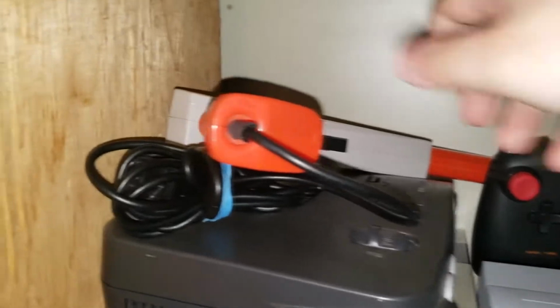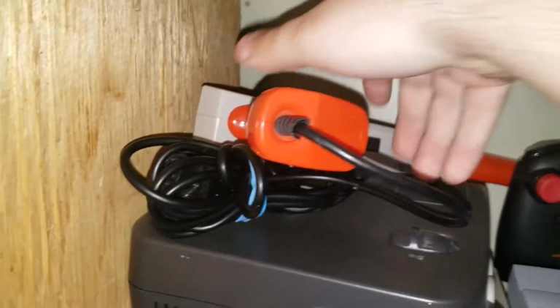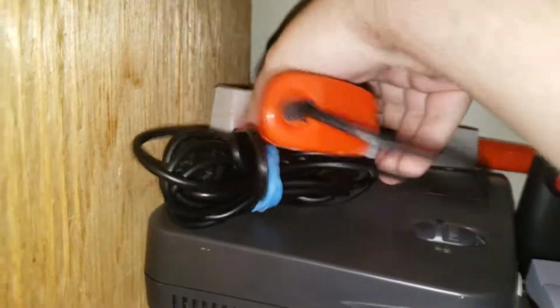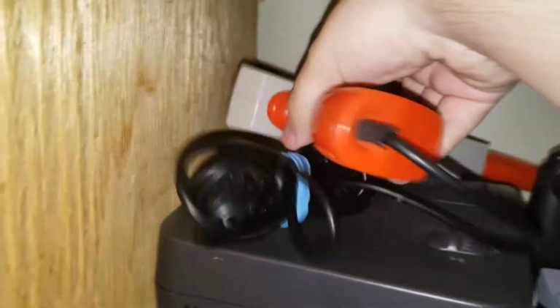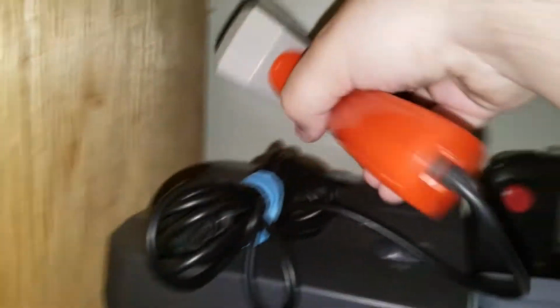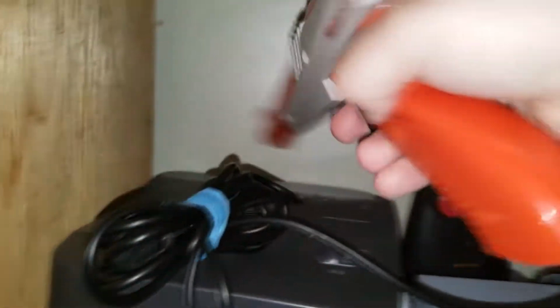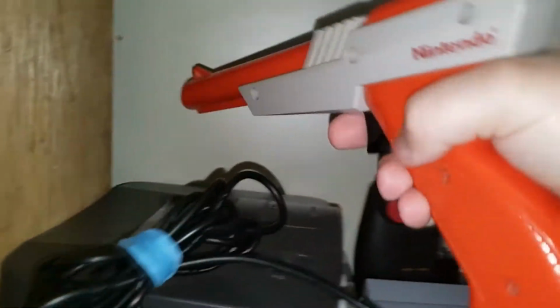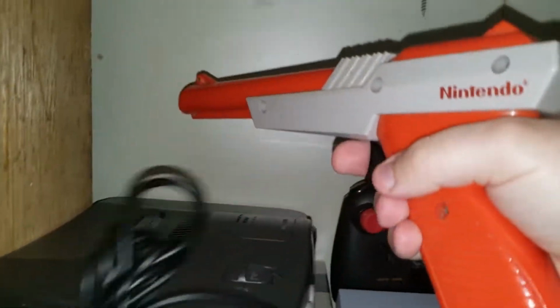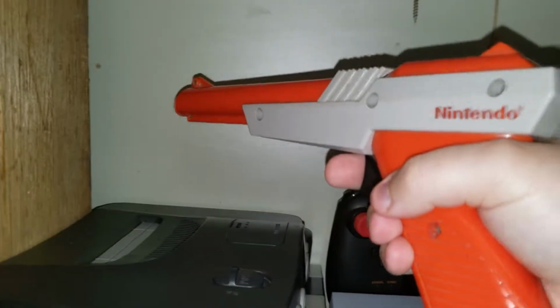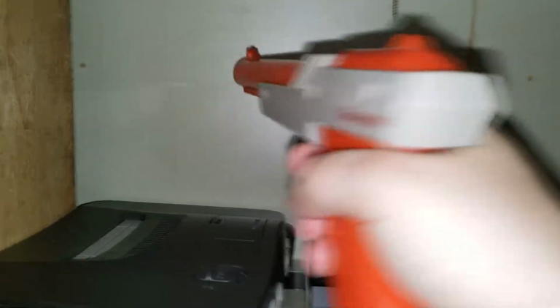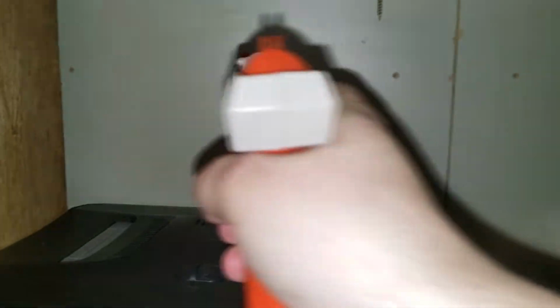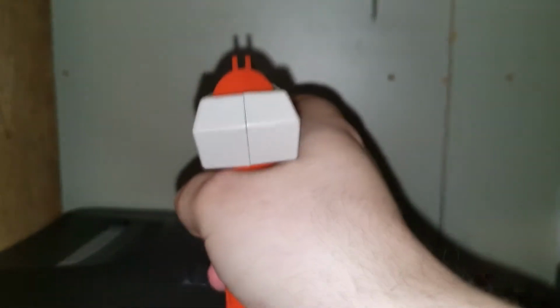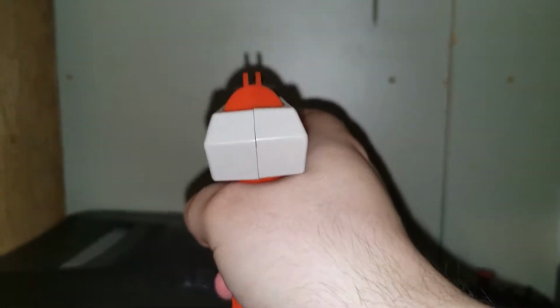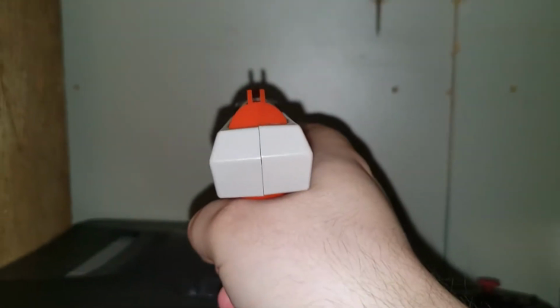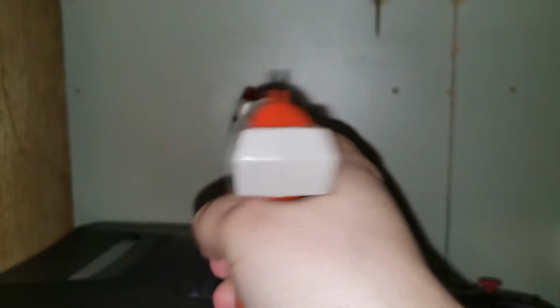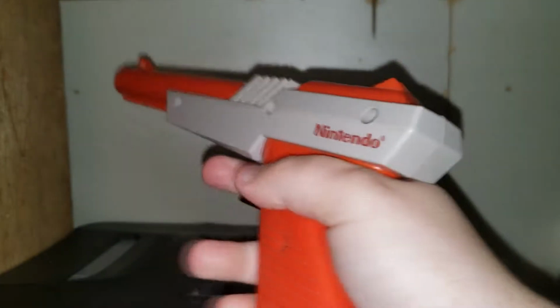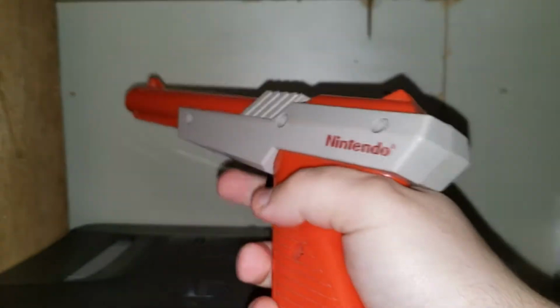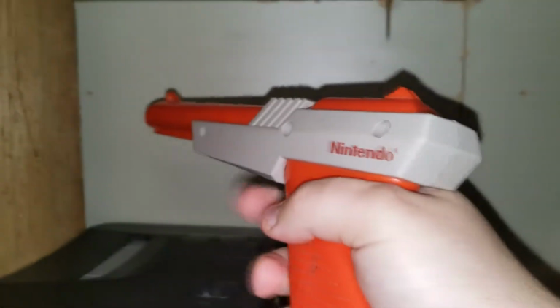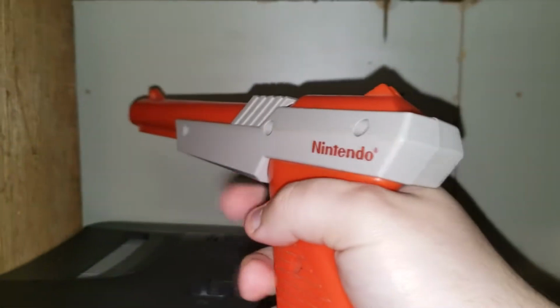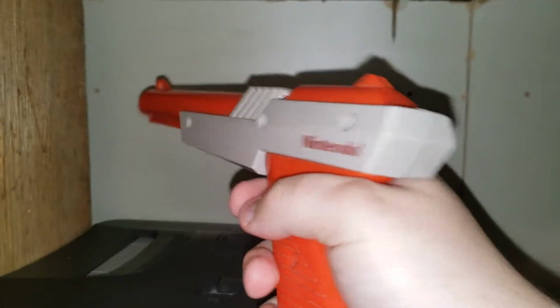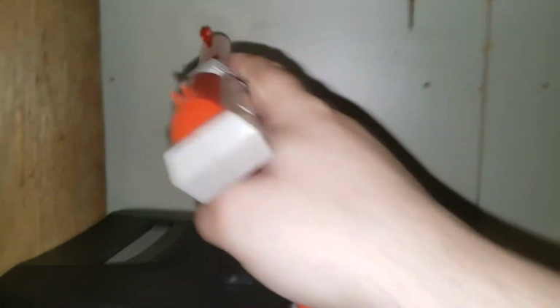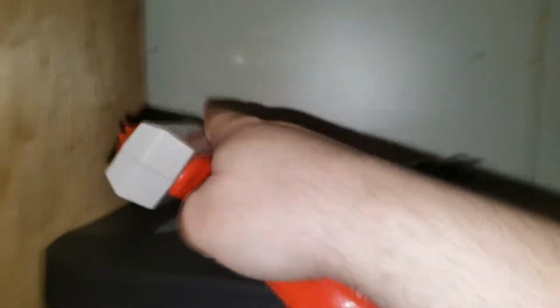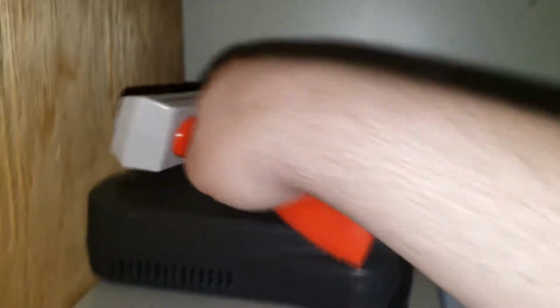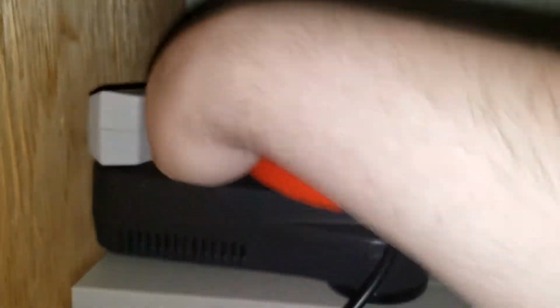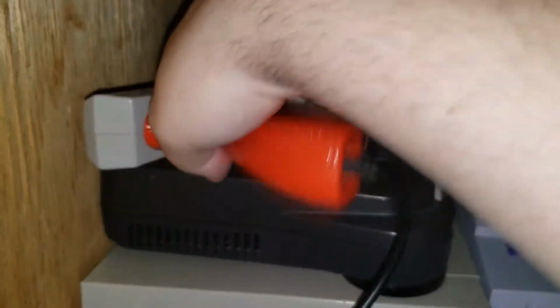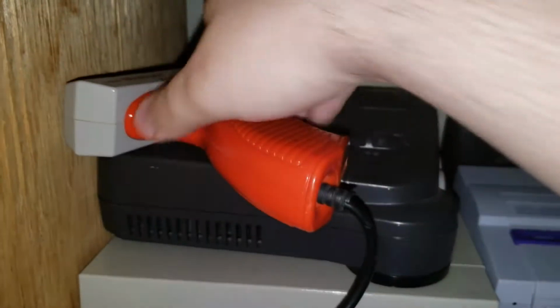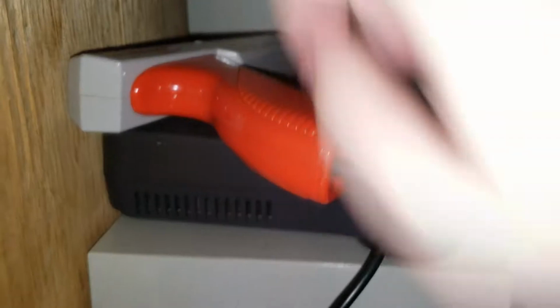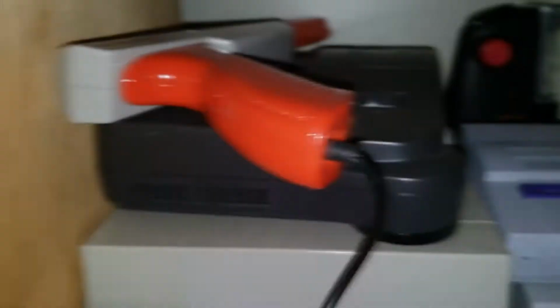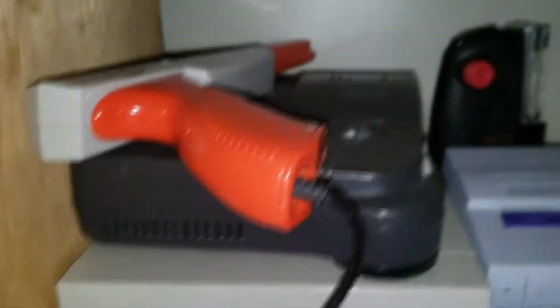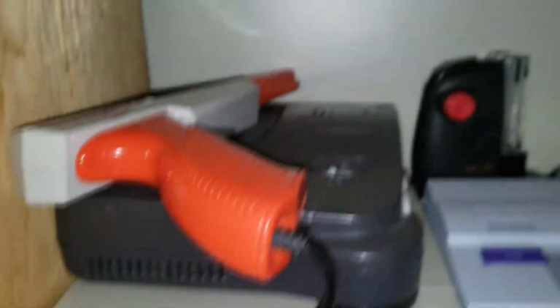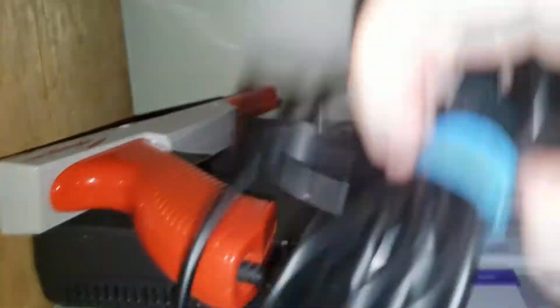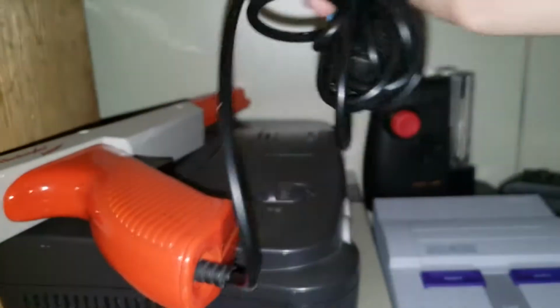My NES Zapper — I got this for $7 at a convention.